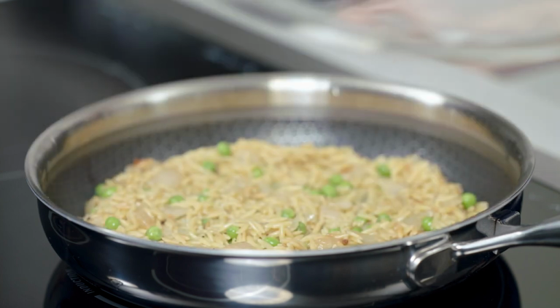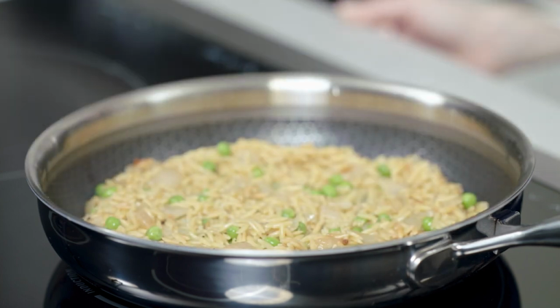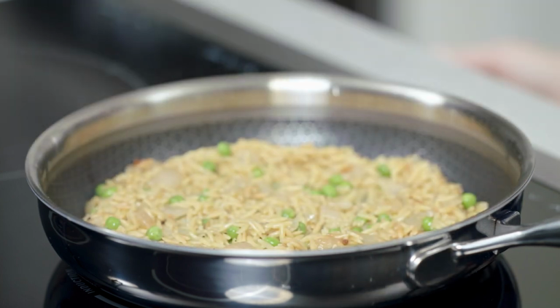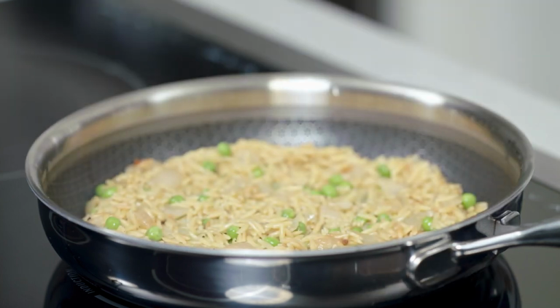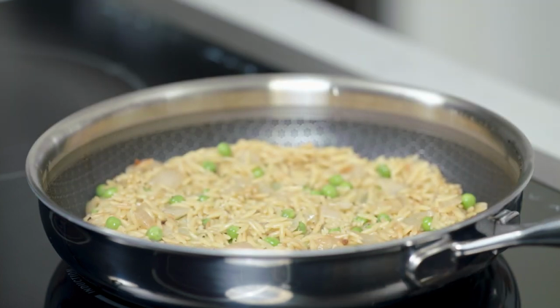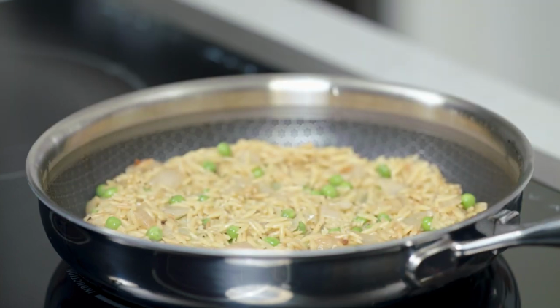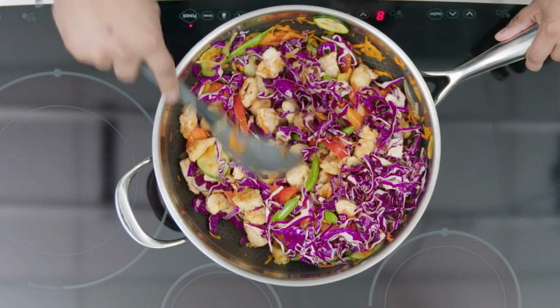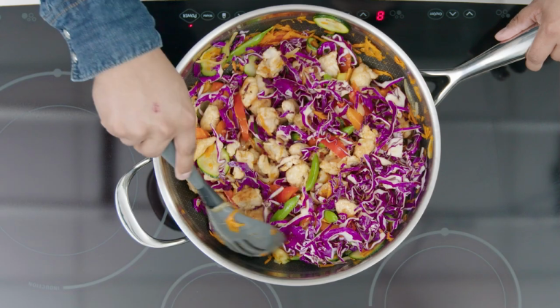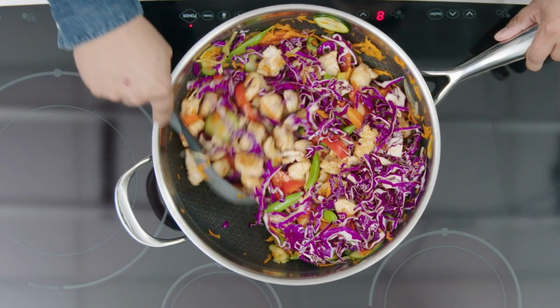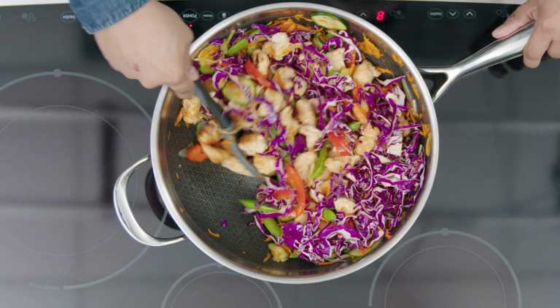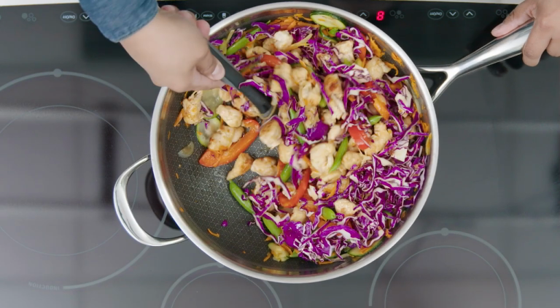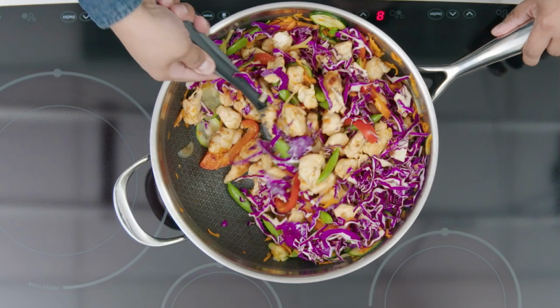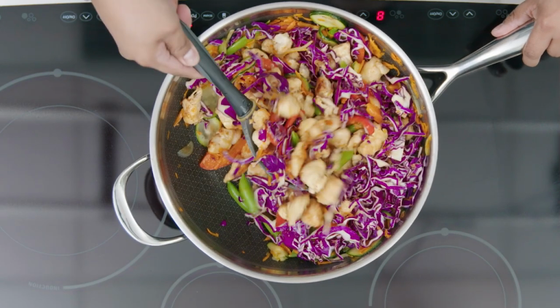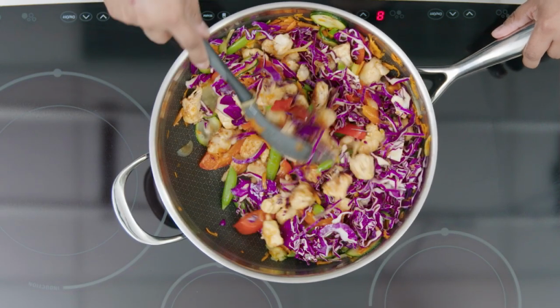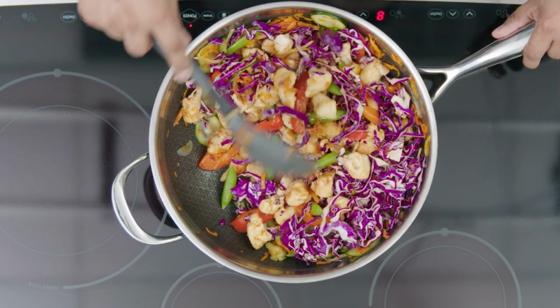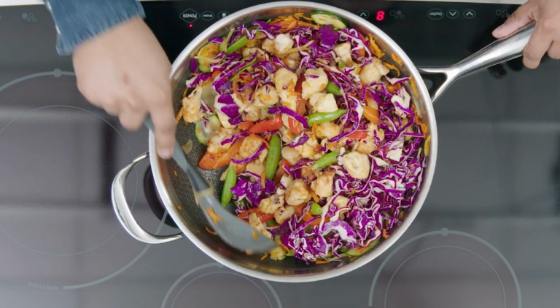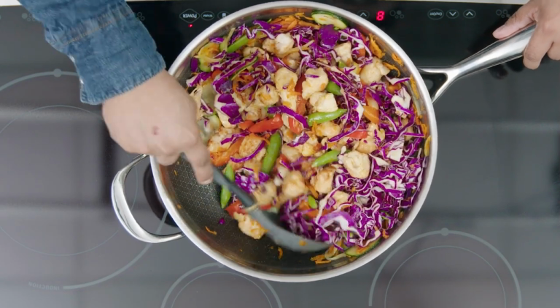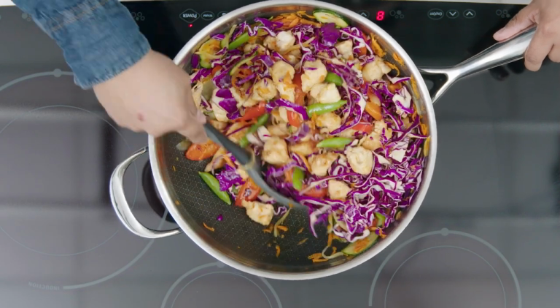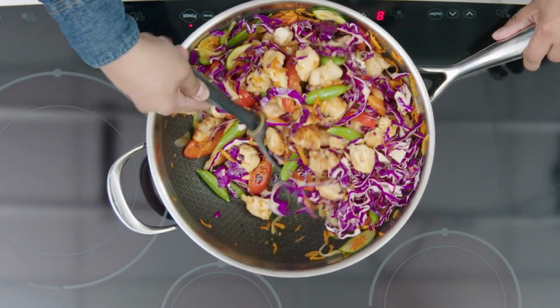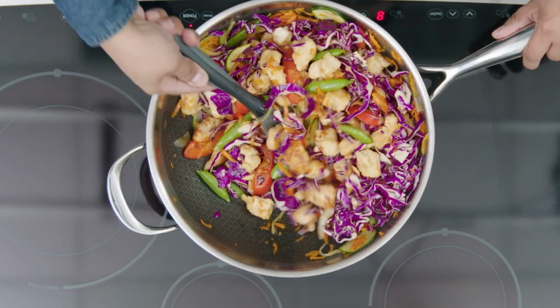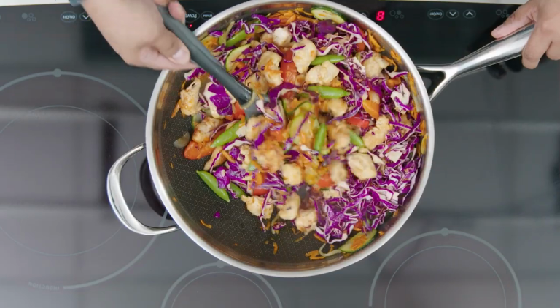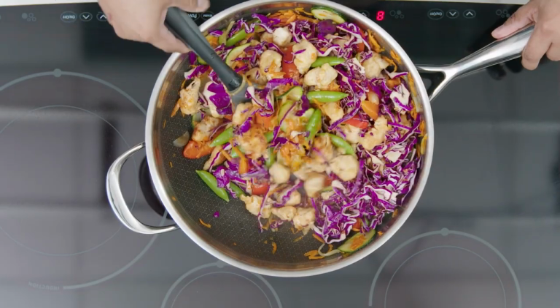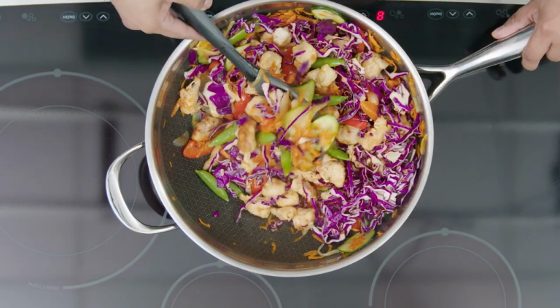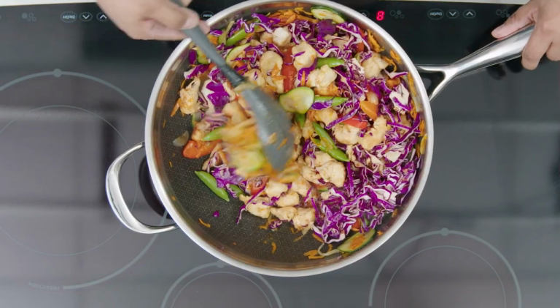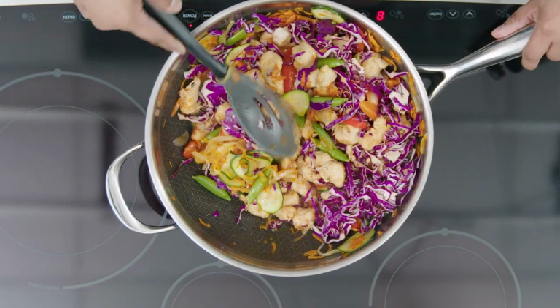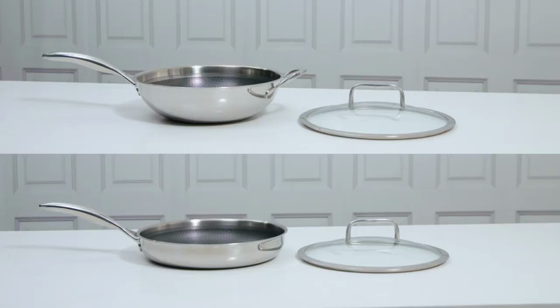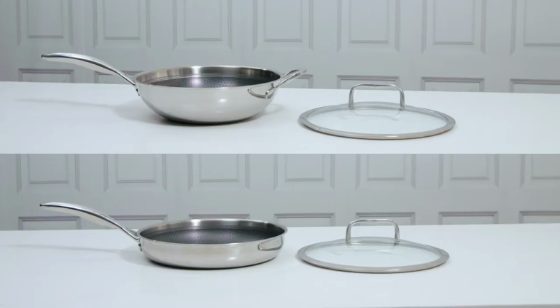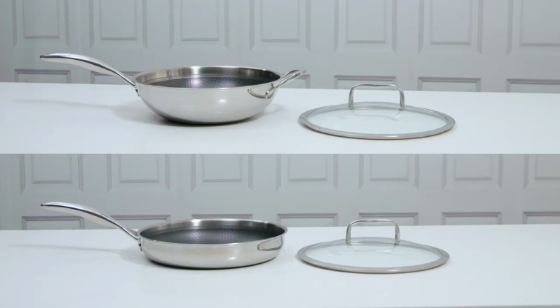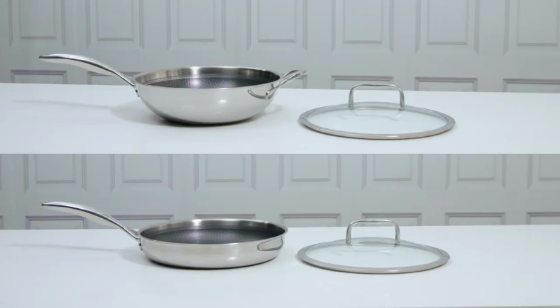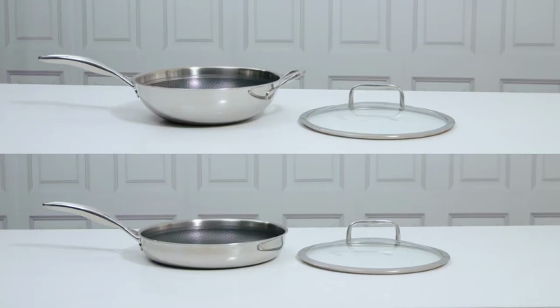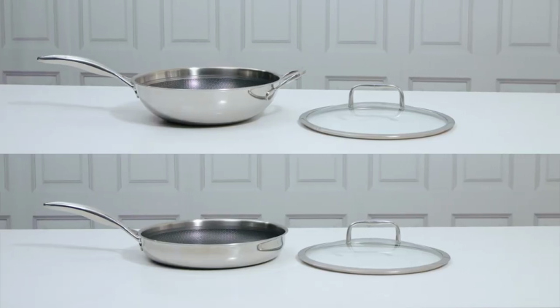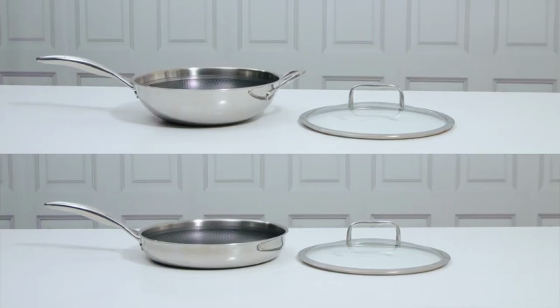So if you're looking for everyday cookware that's easy to use with impressive results, Stainless Nonstick is for you.